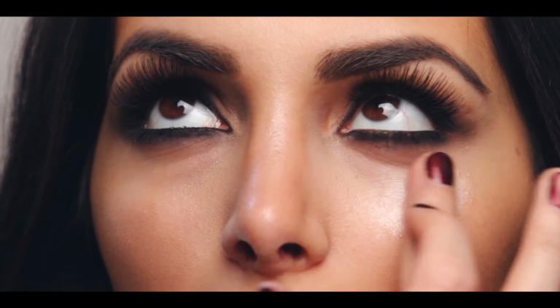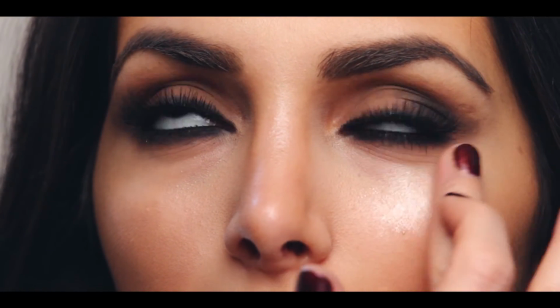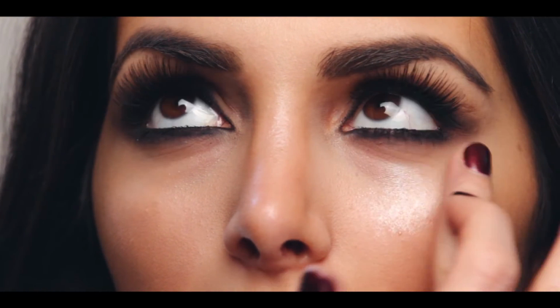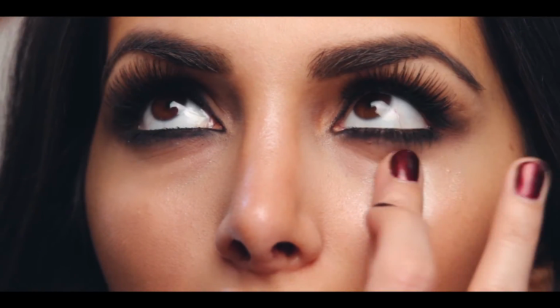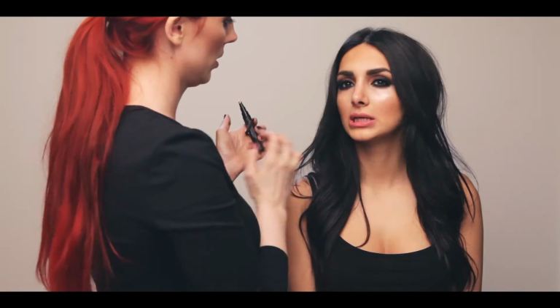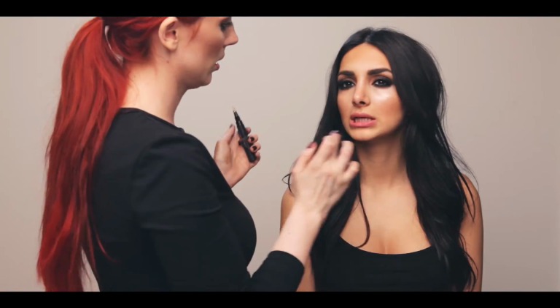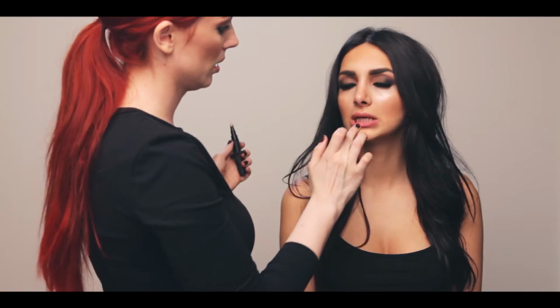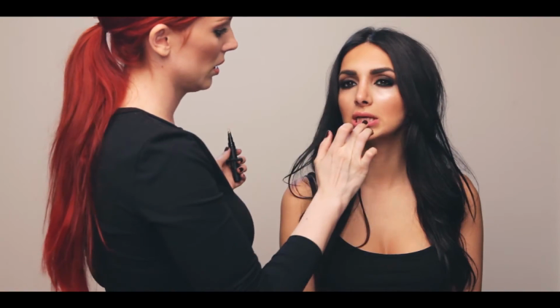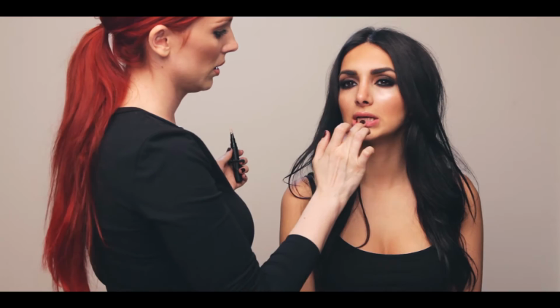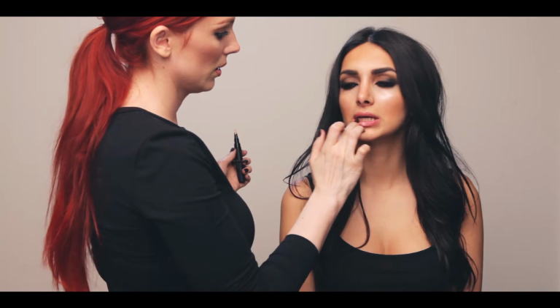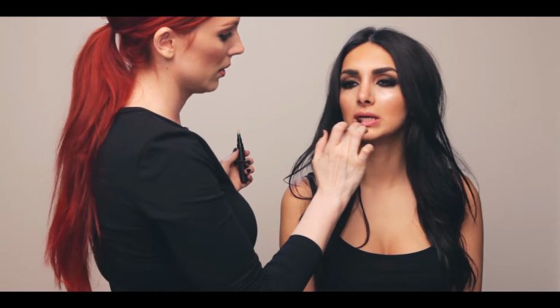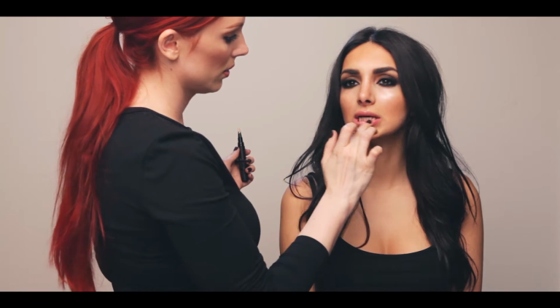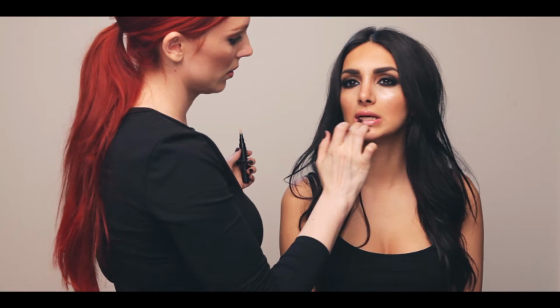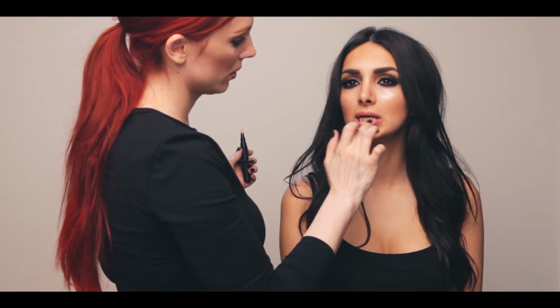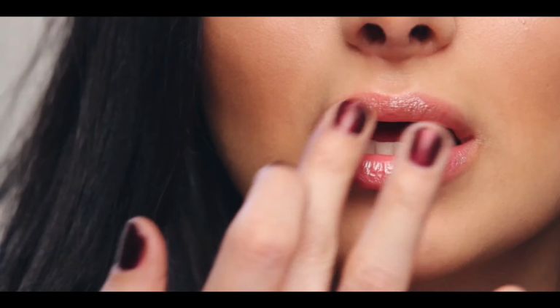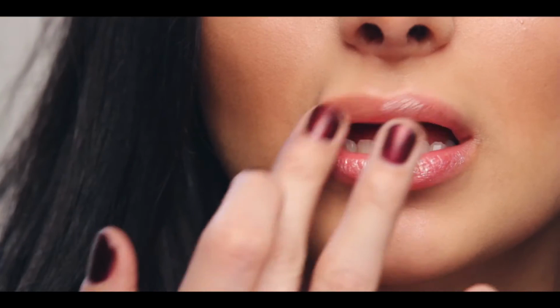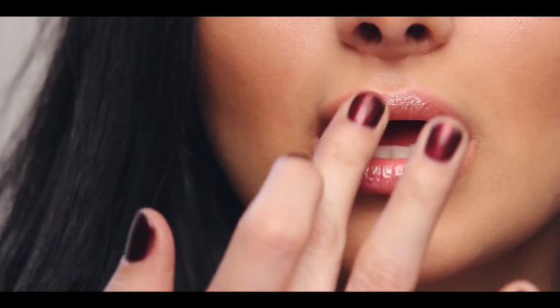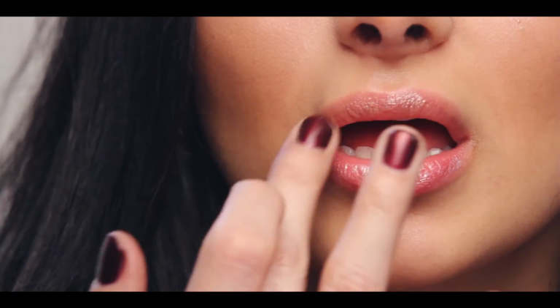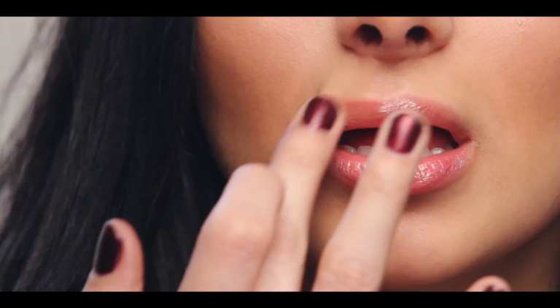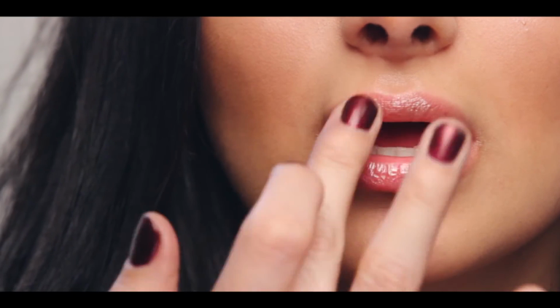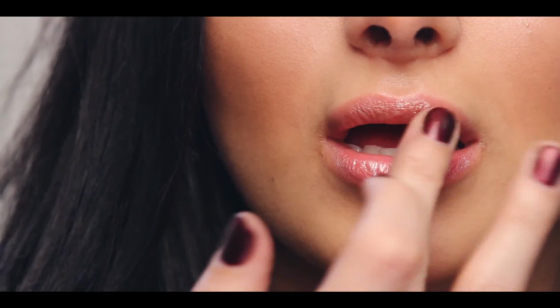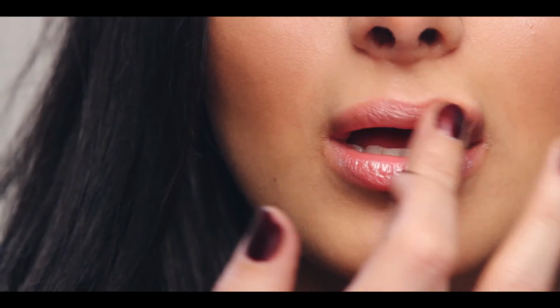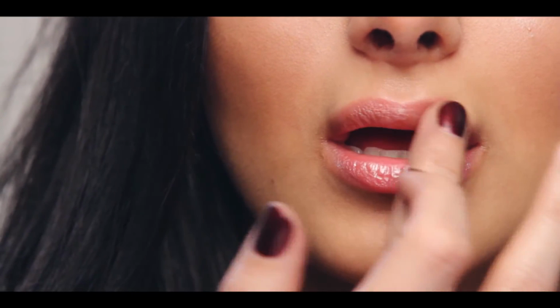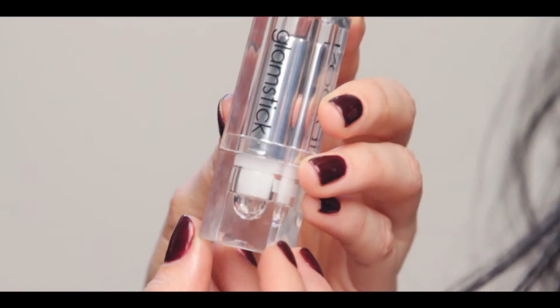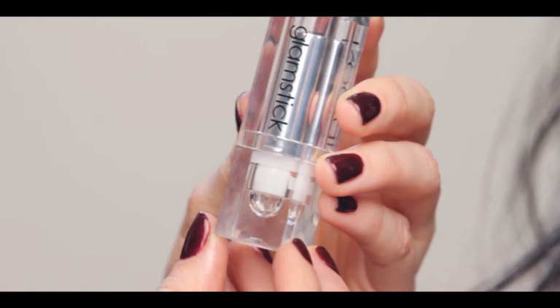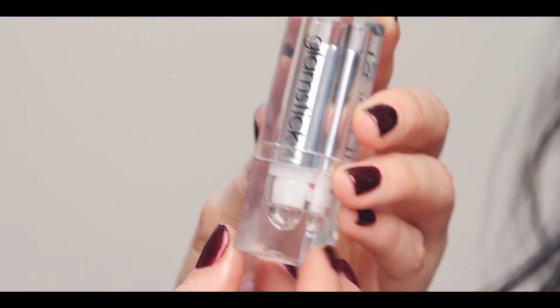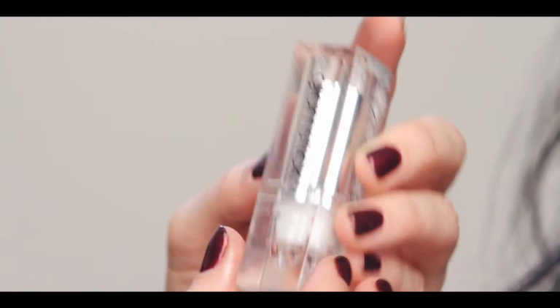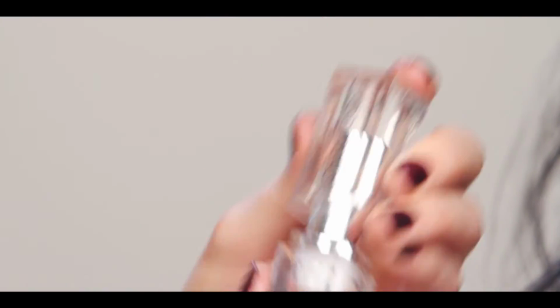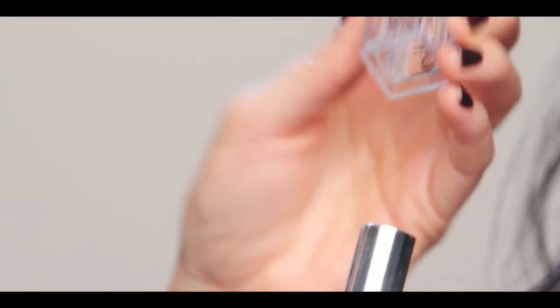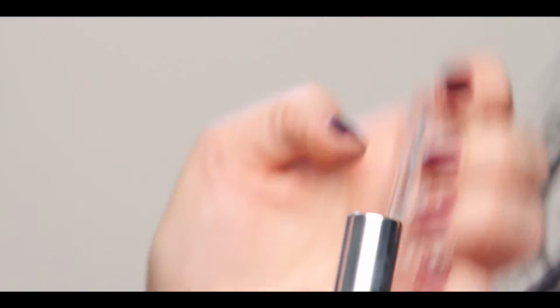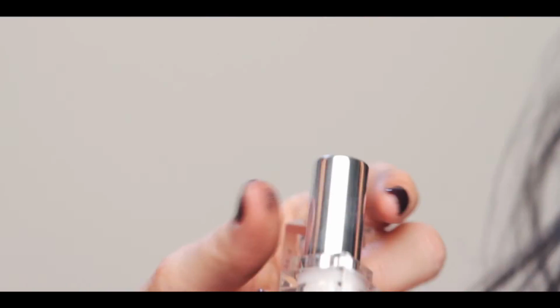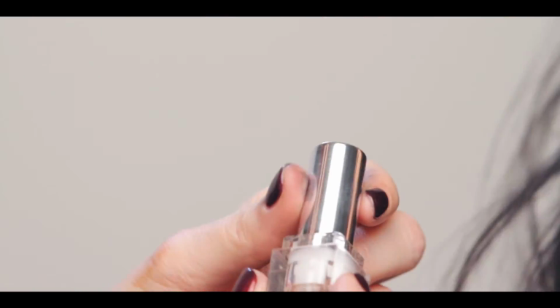Apply the Insta-Glam Glow to the lips for a shimmer base, then dab Glamstick on the lips to finish the look.